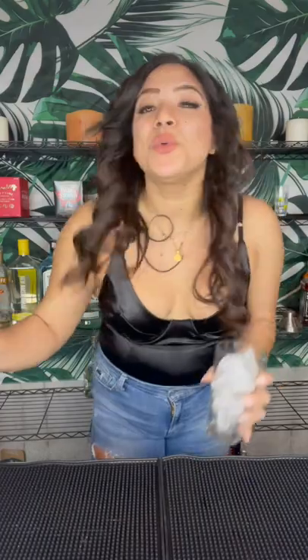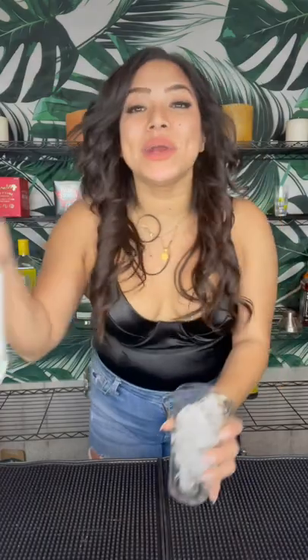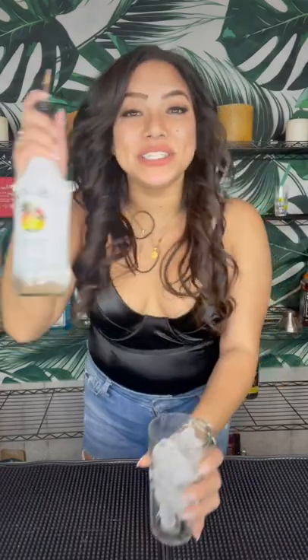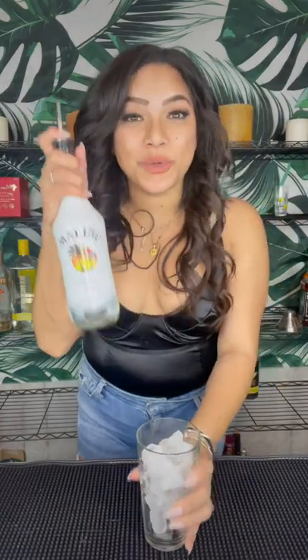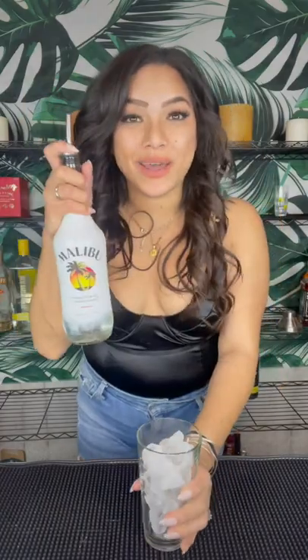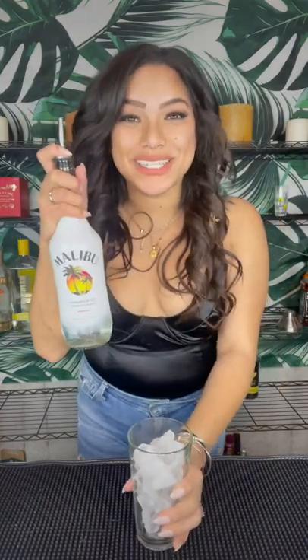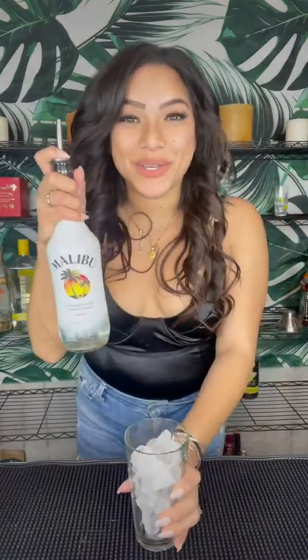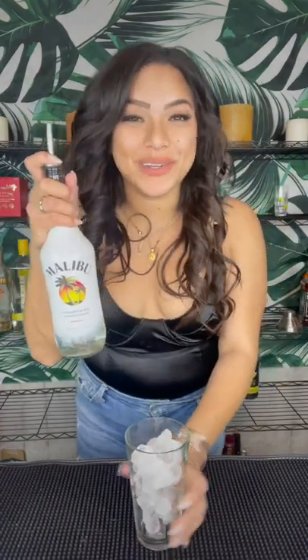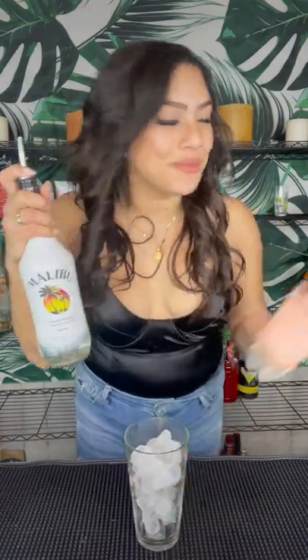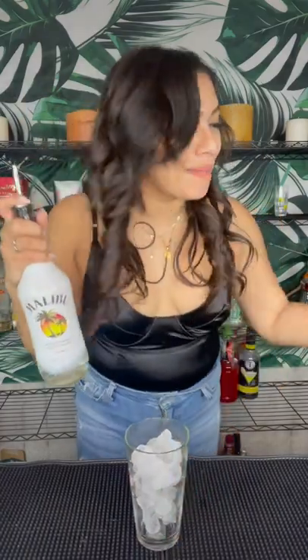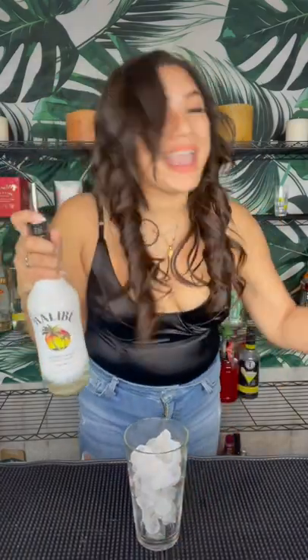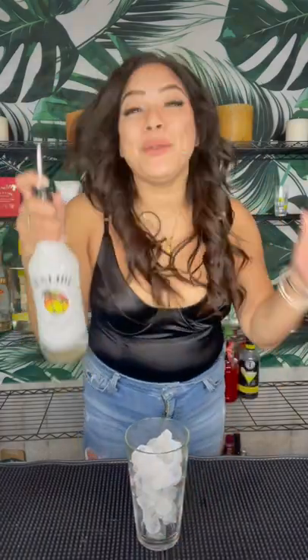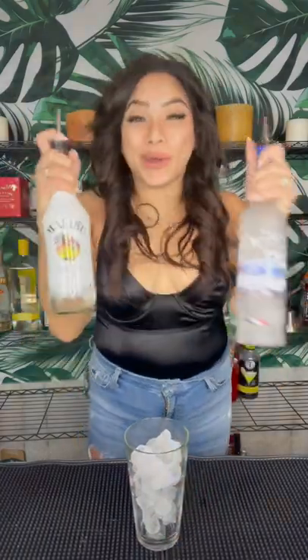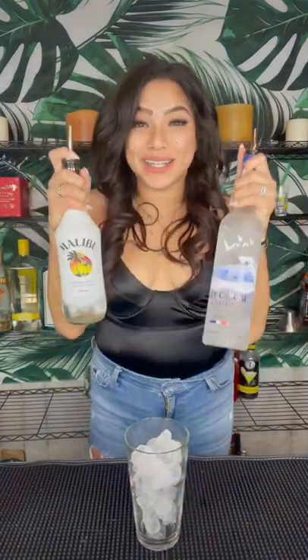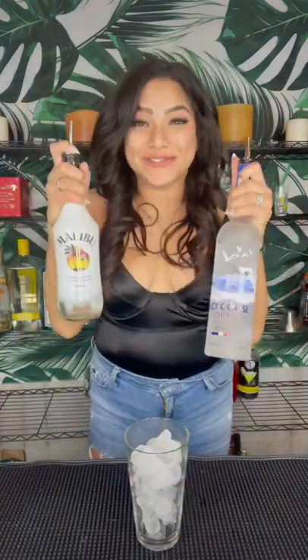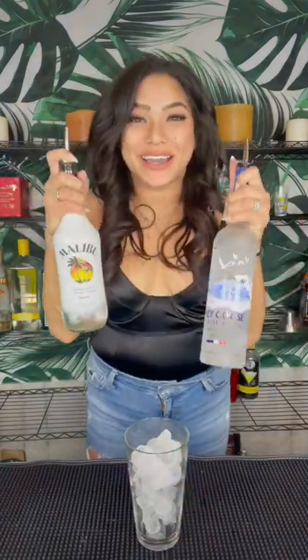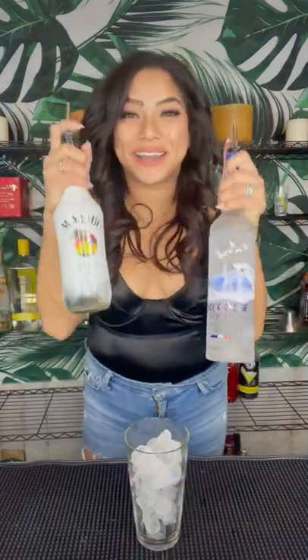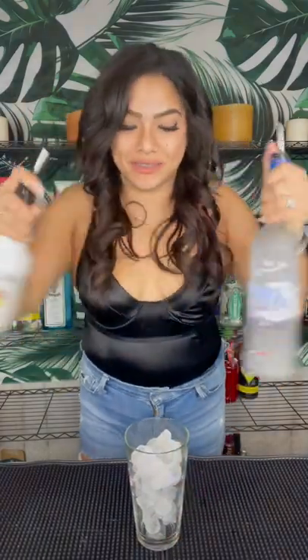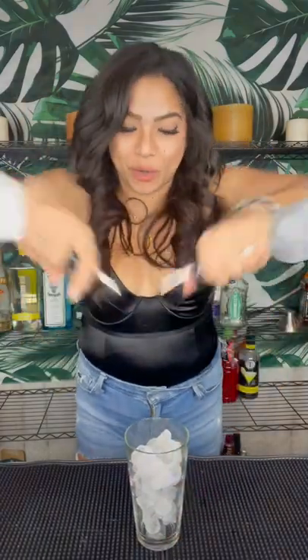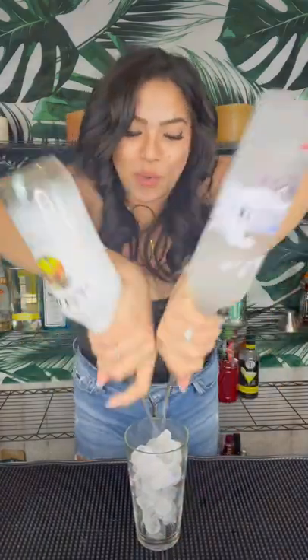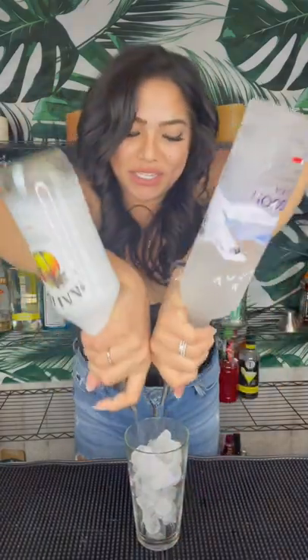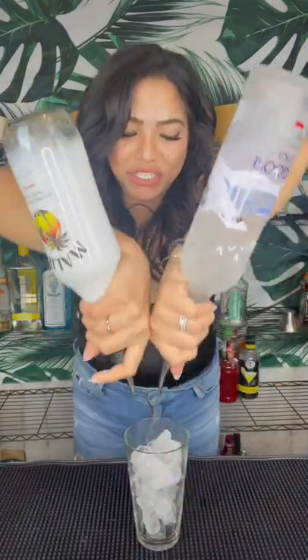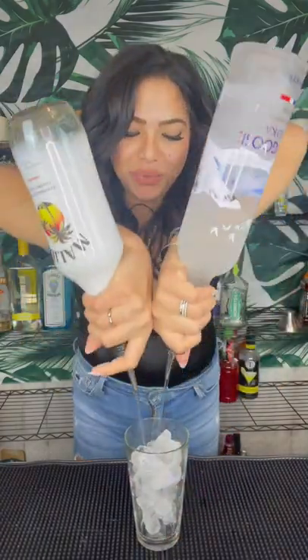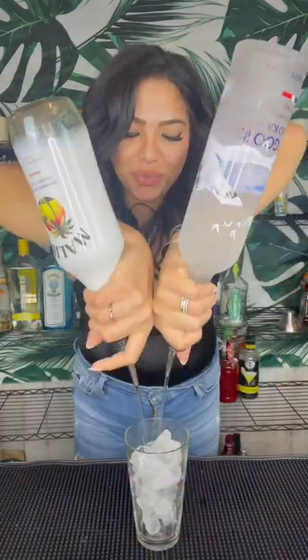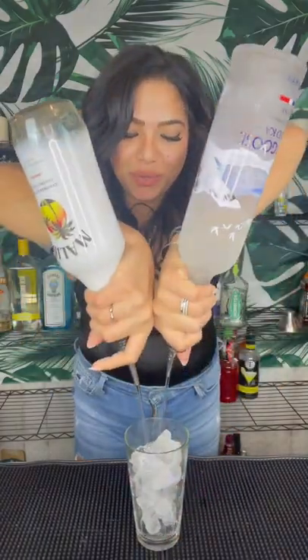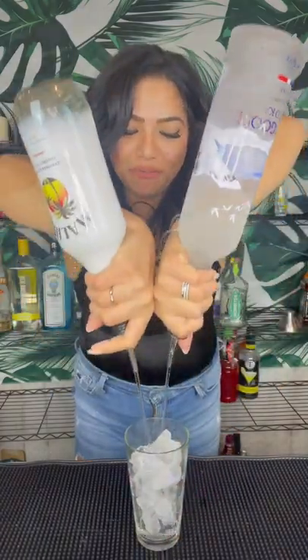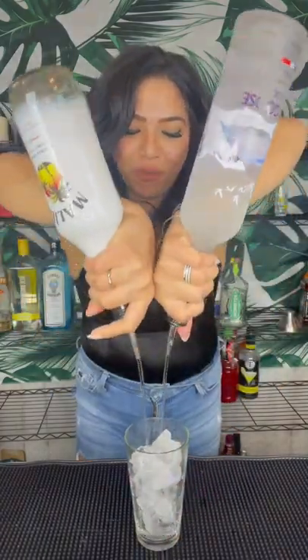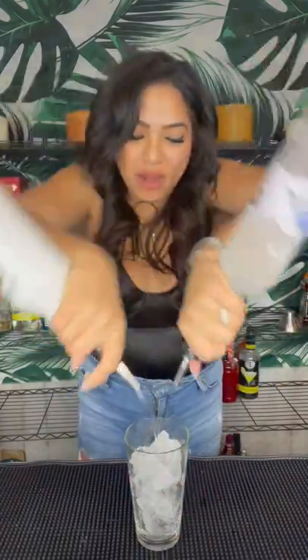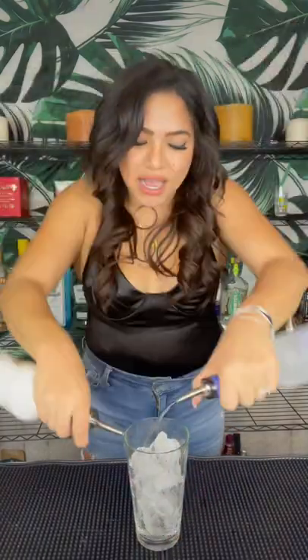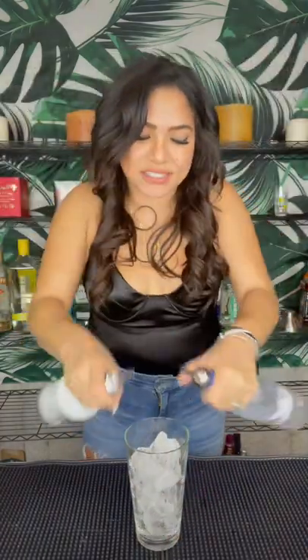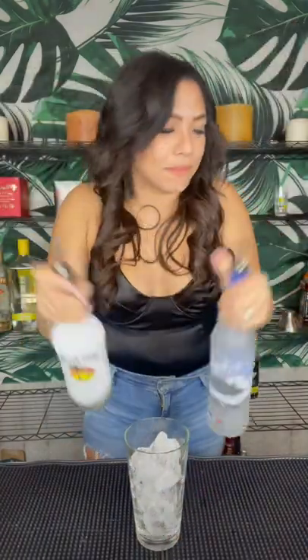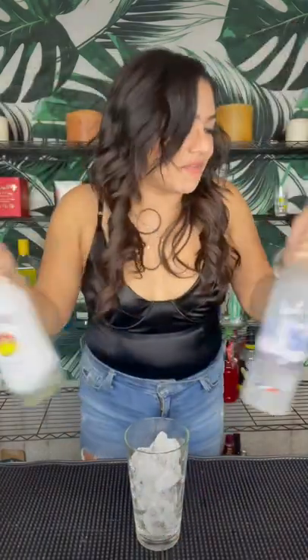We're going to do one ounce of coconut rum and one ounce of vodka. Awesome, perfect.